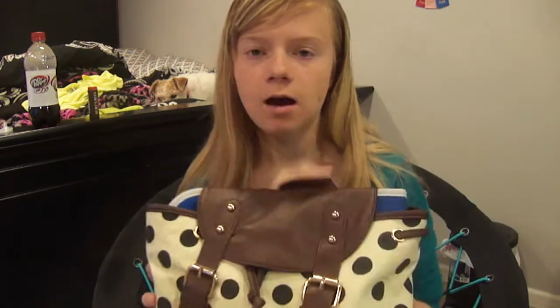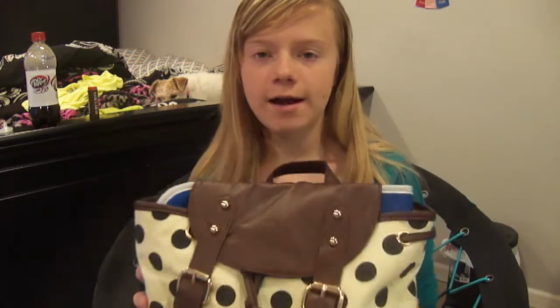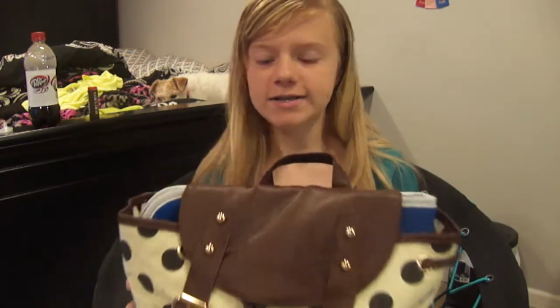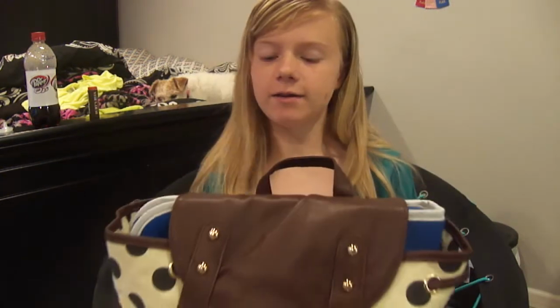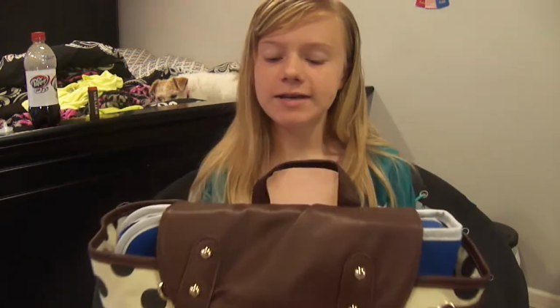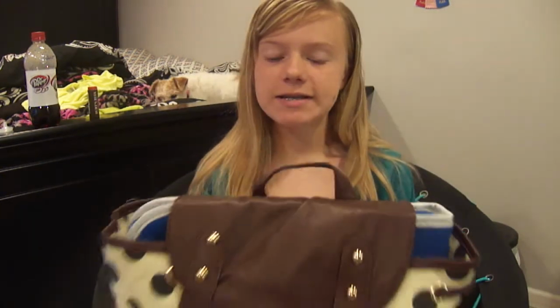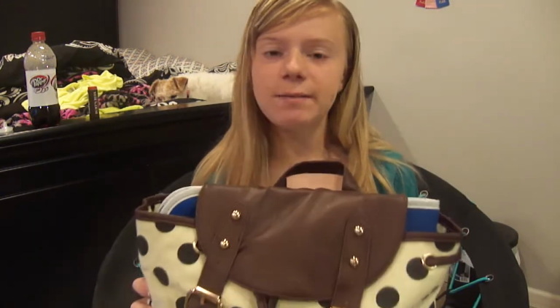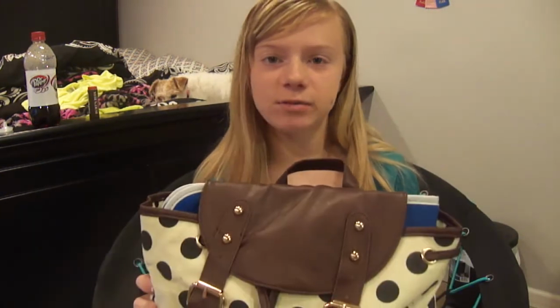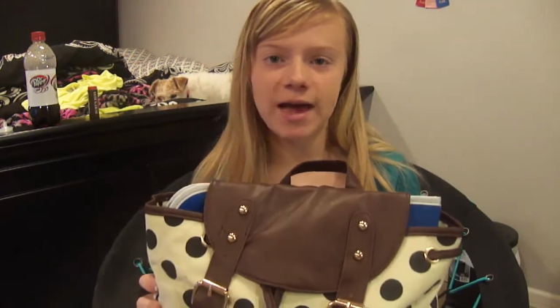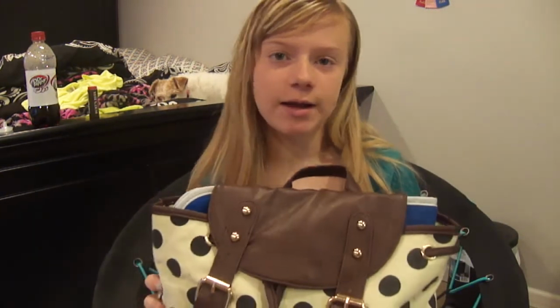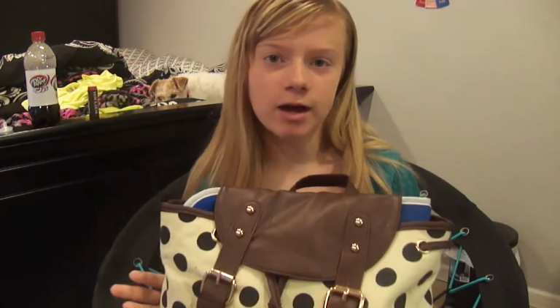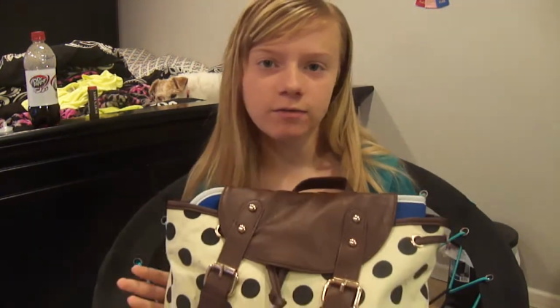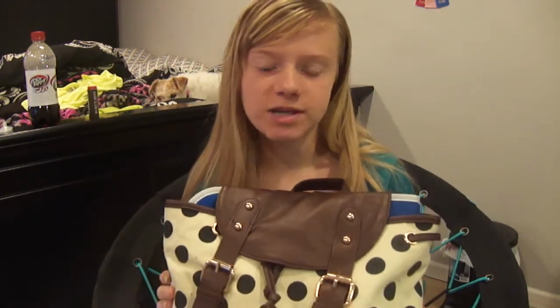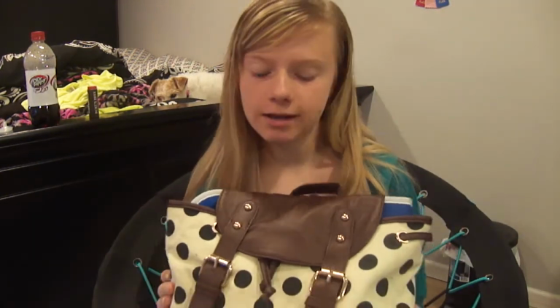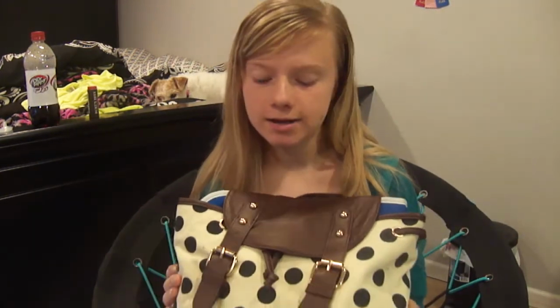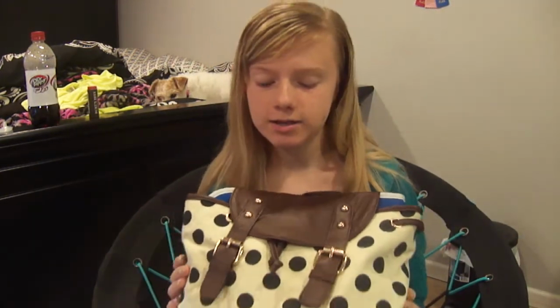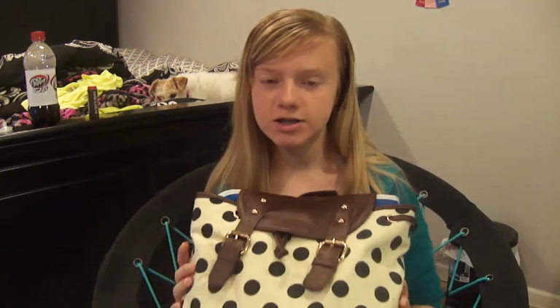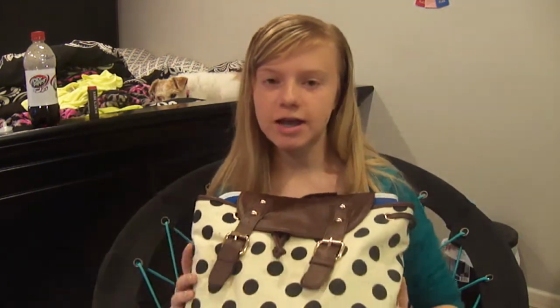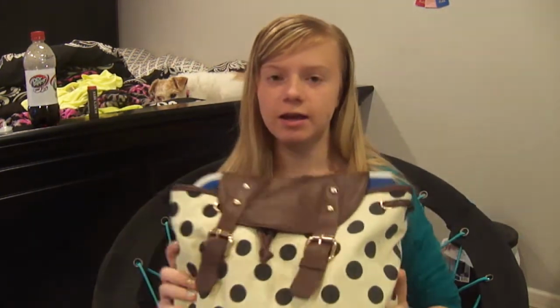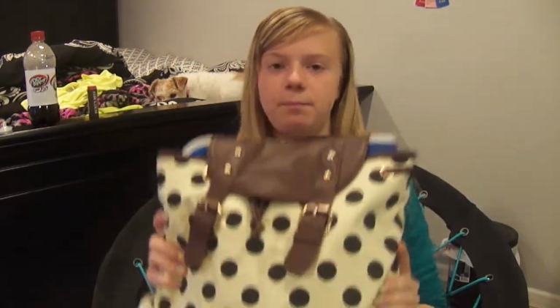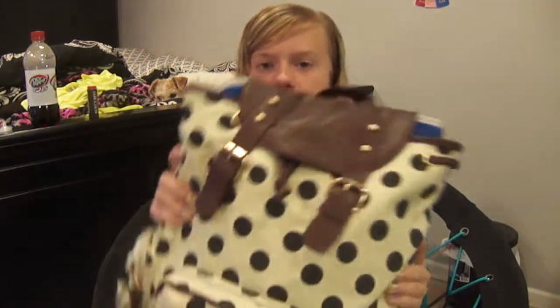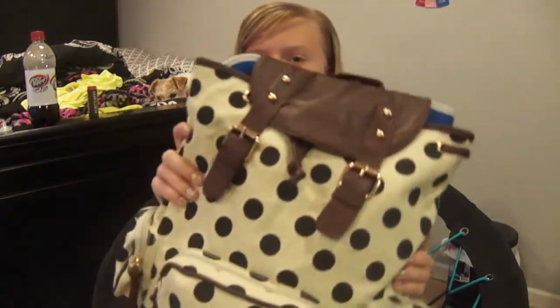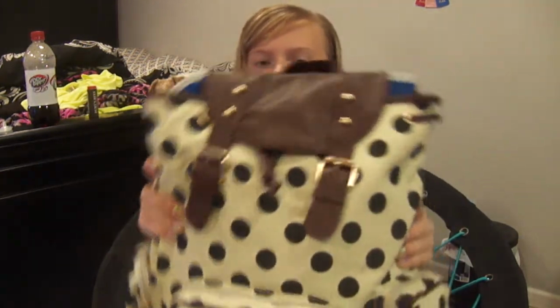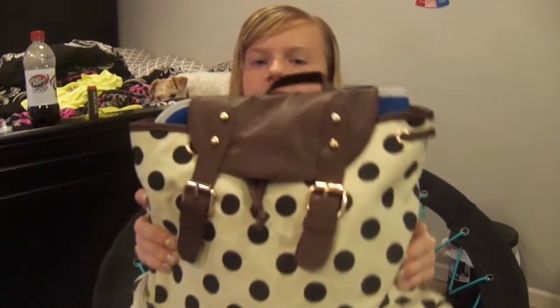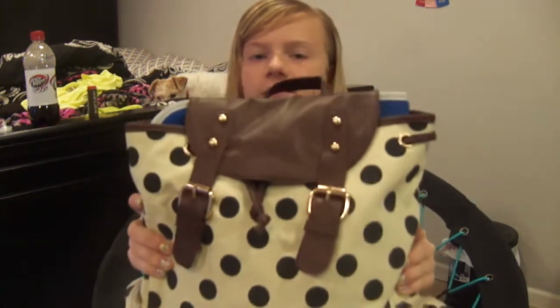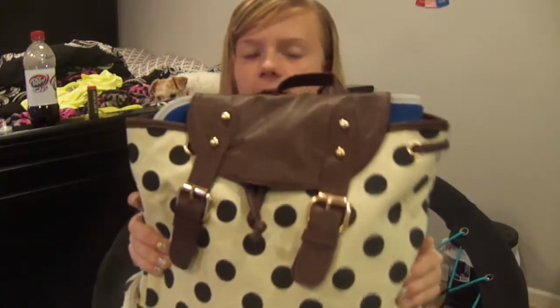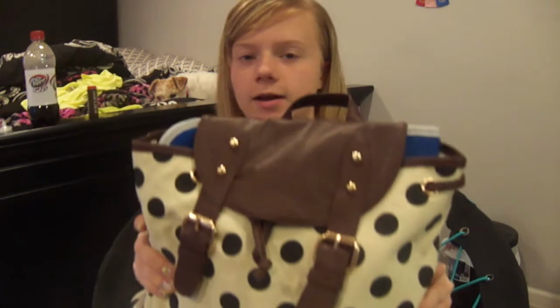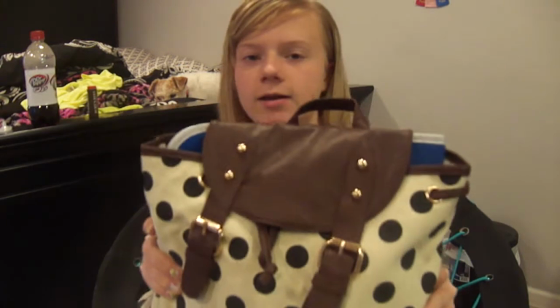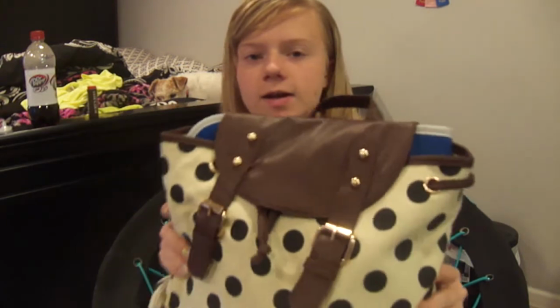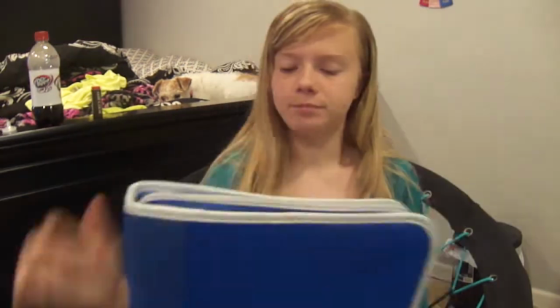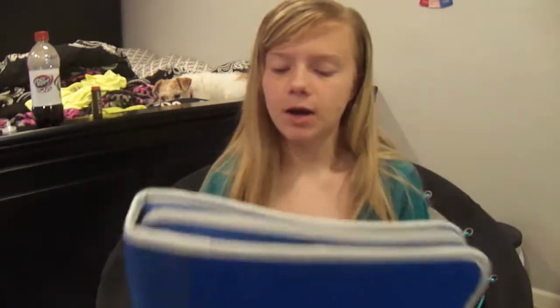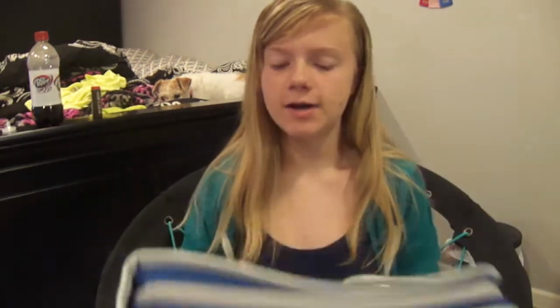Alright, so this is my book bag. I got it from Delia's — it's just got like polka dots and stuff on it.